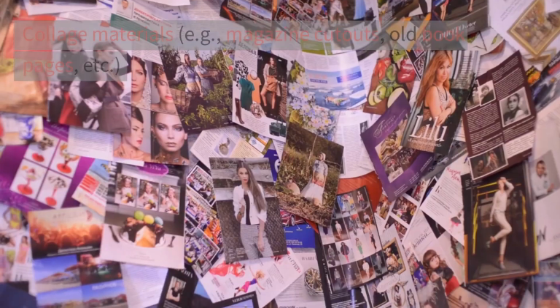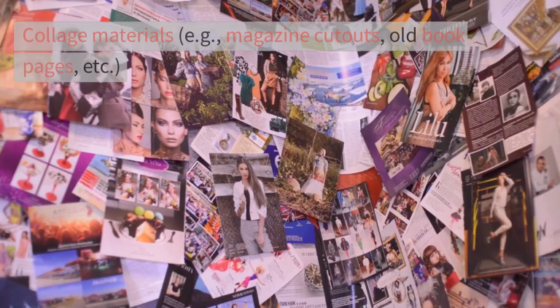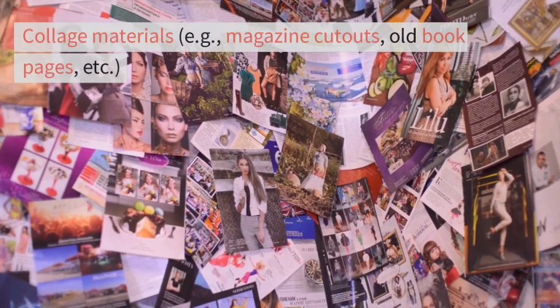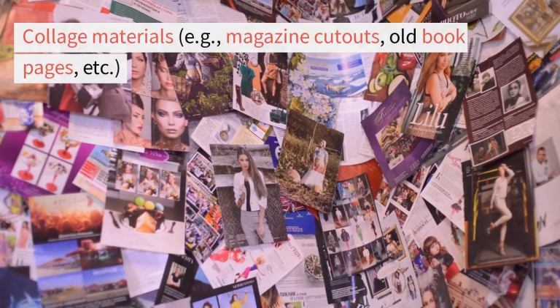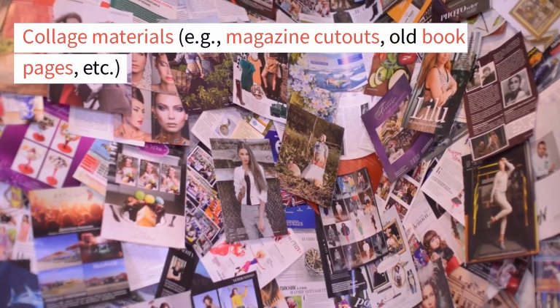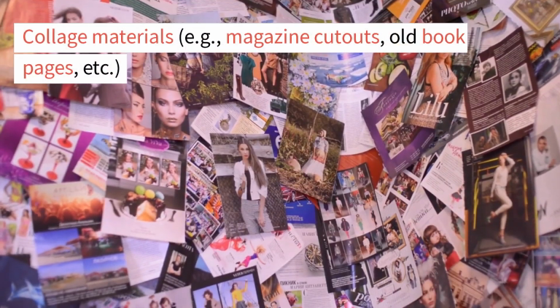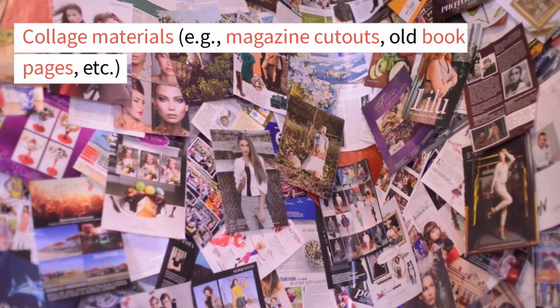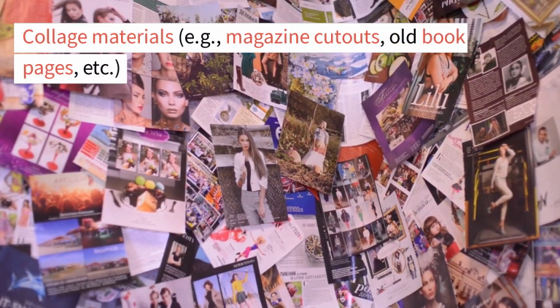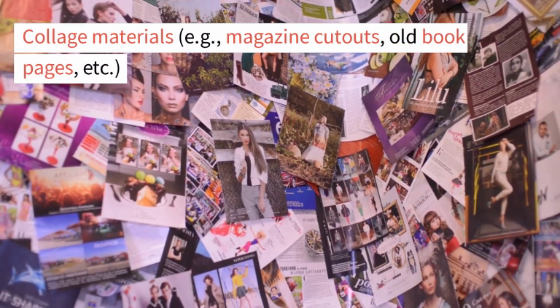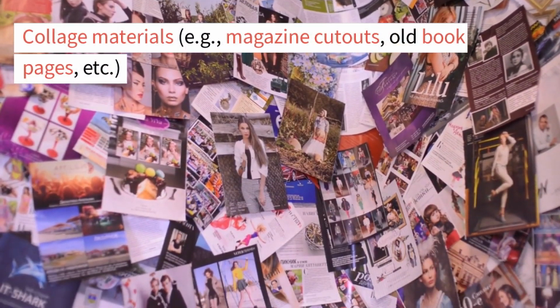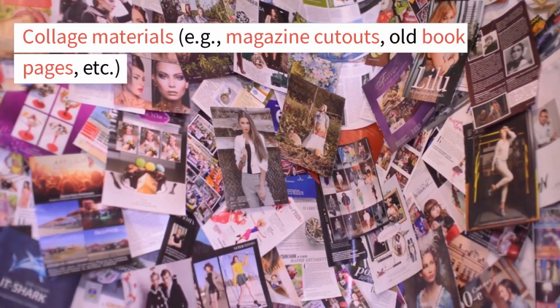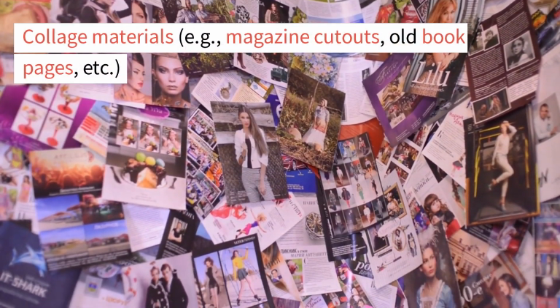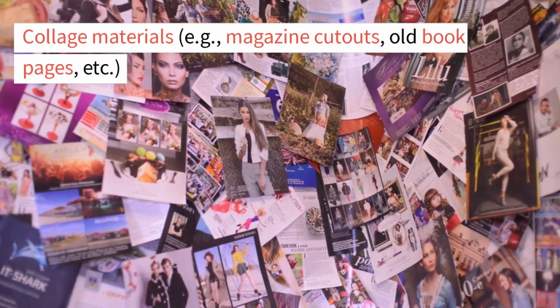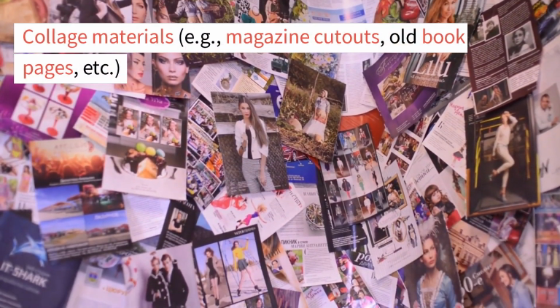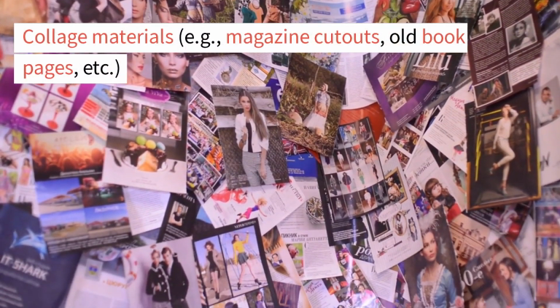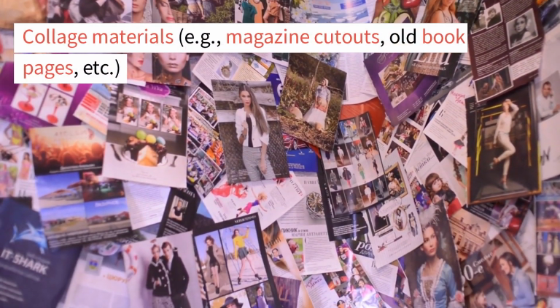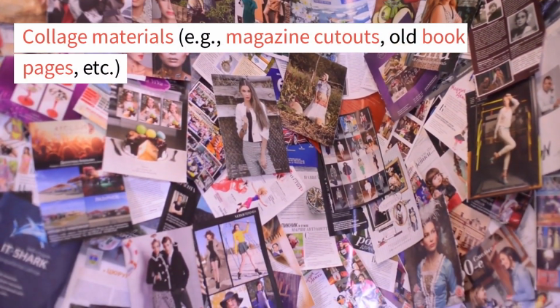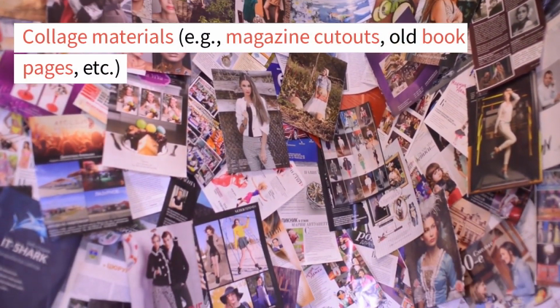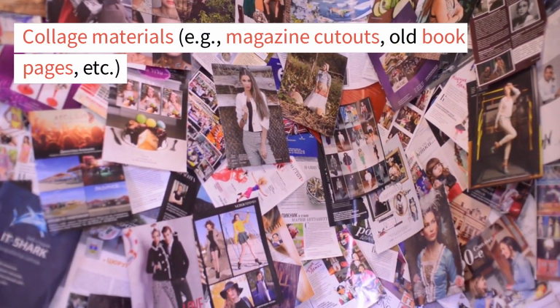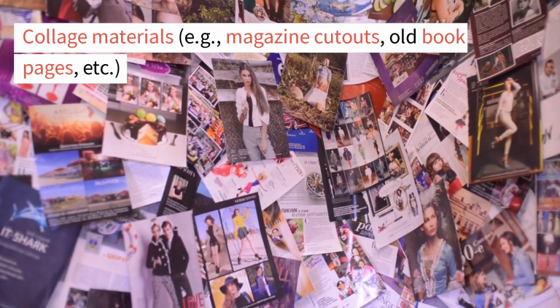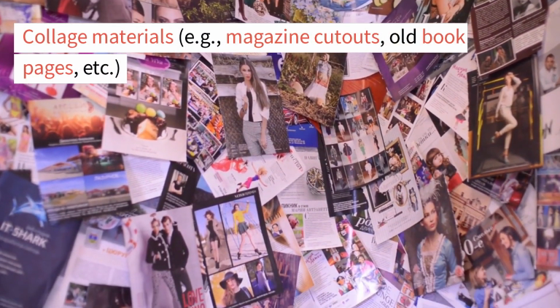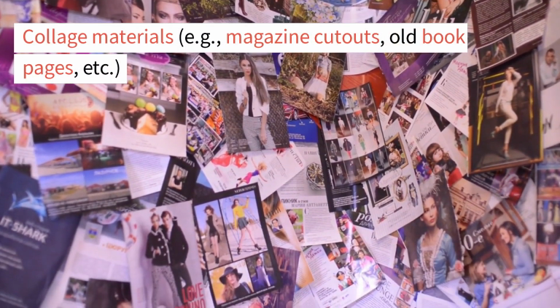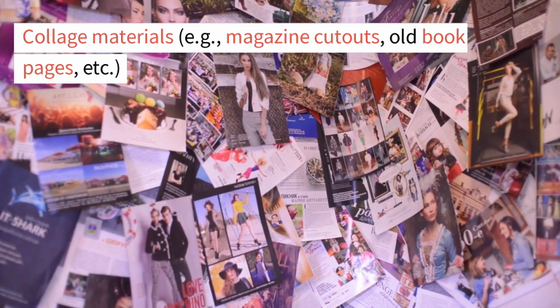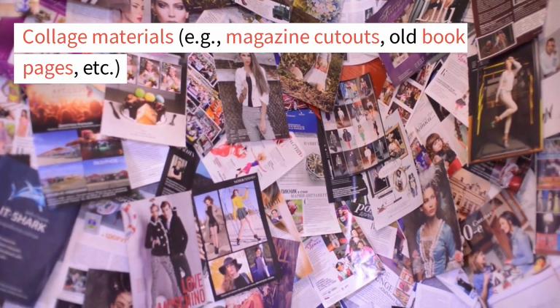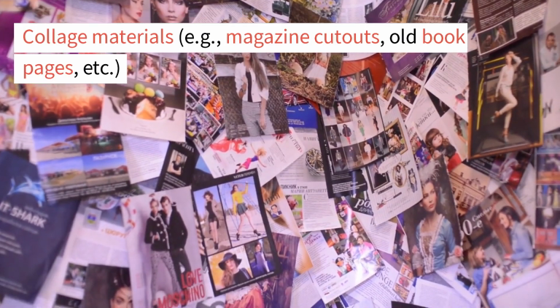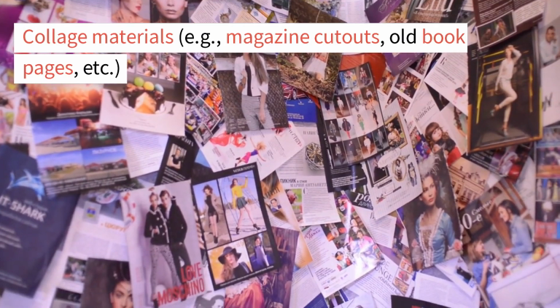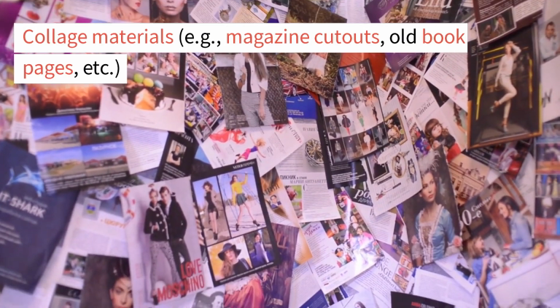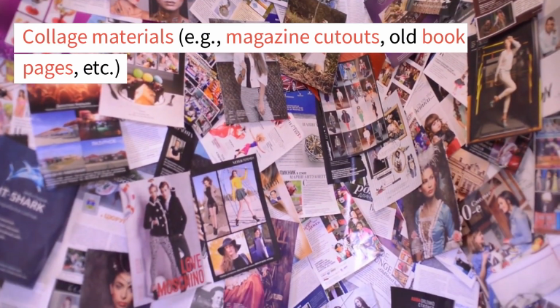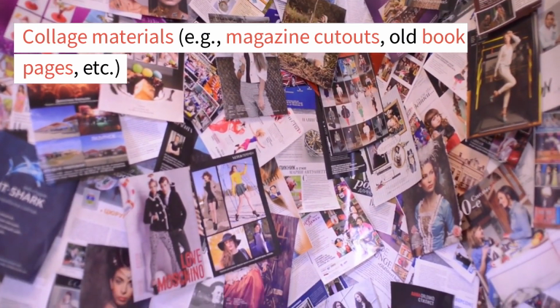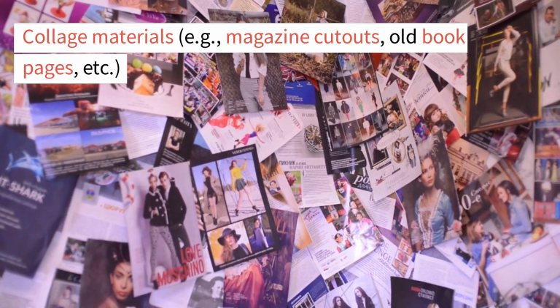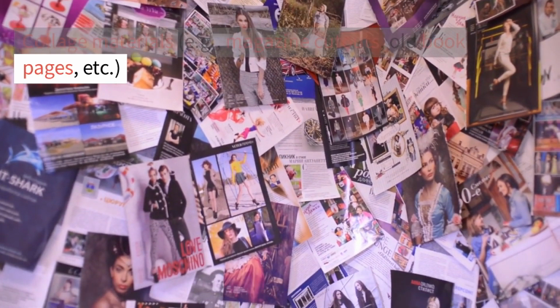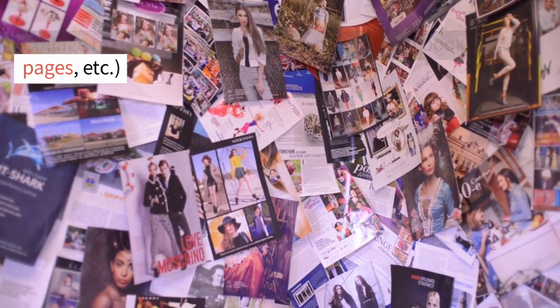Collage materials, such as magazine cutouts, old book pages, etc.